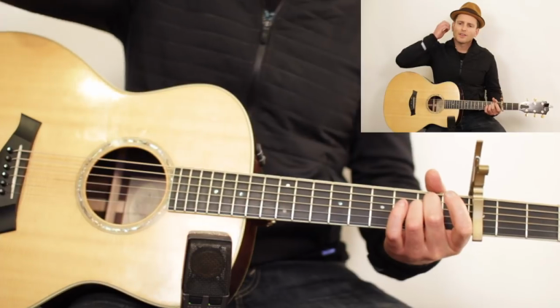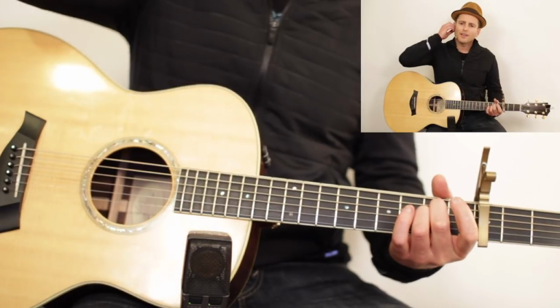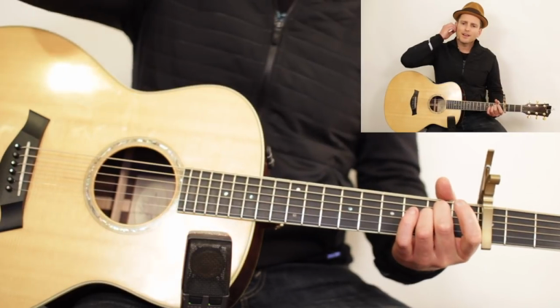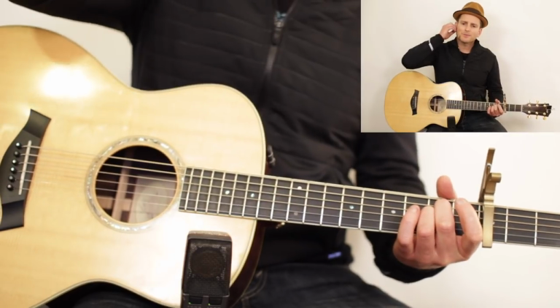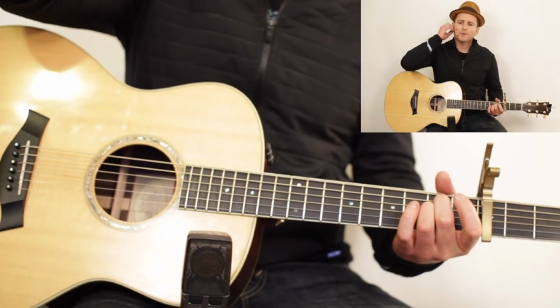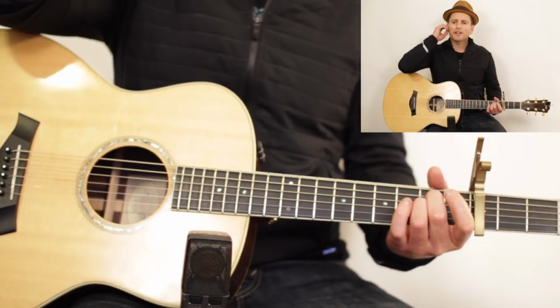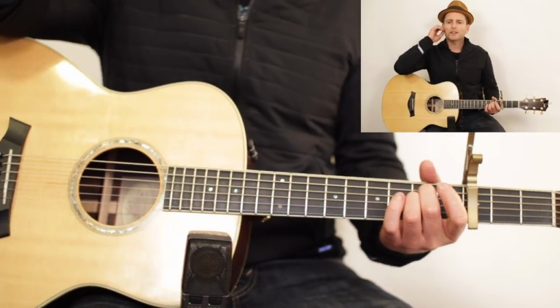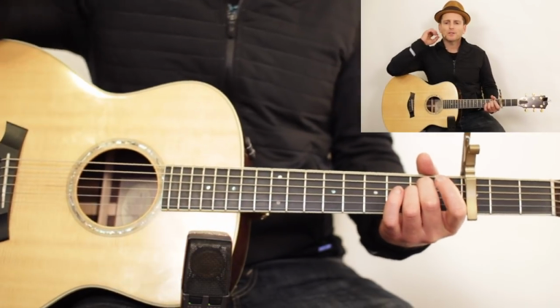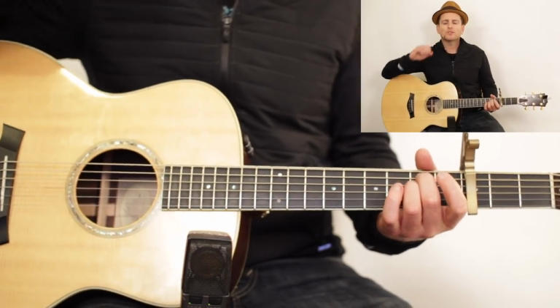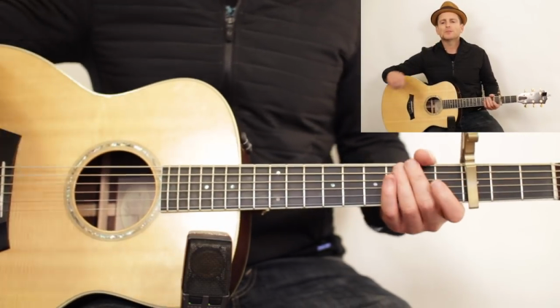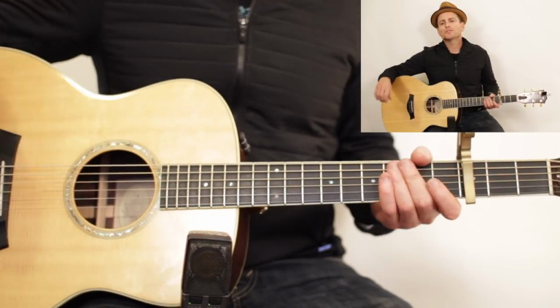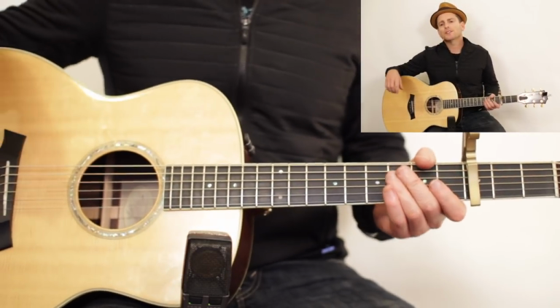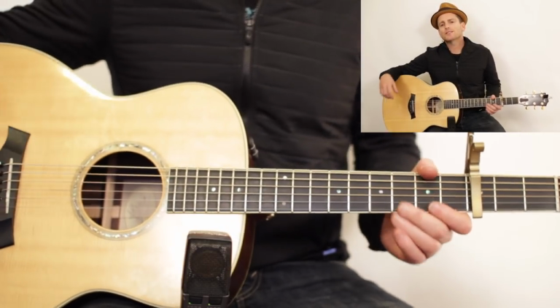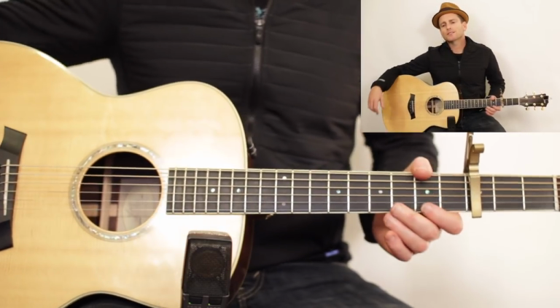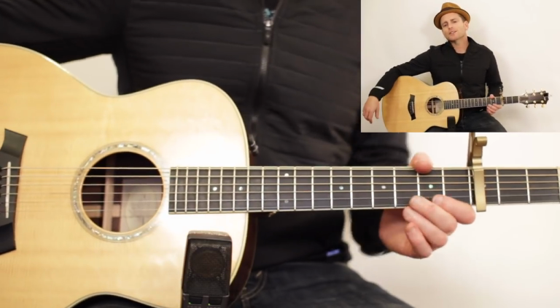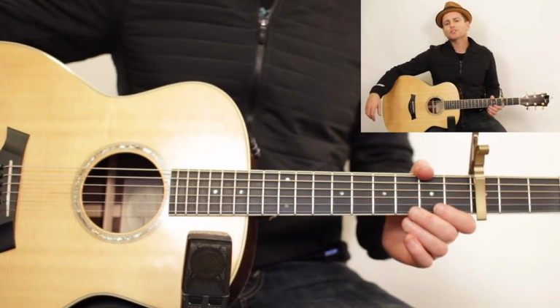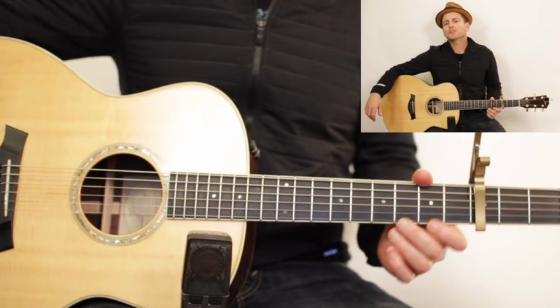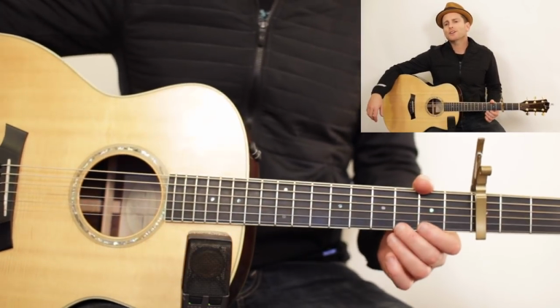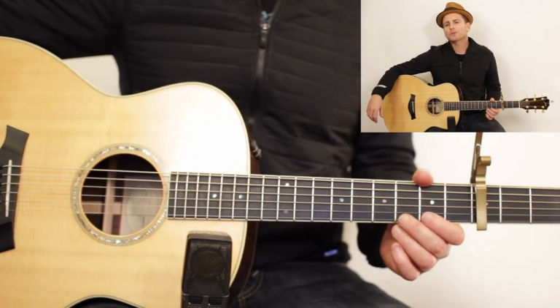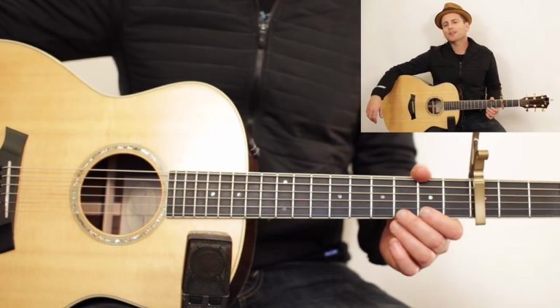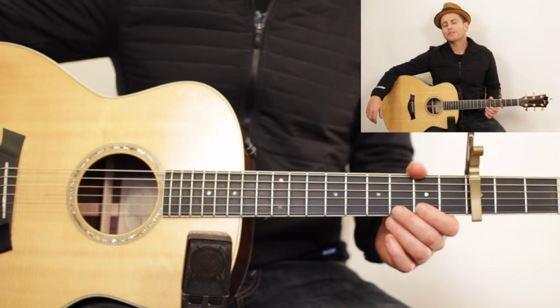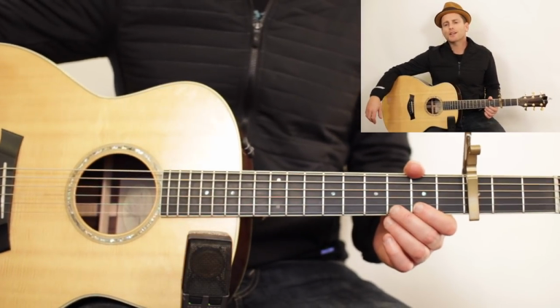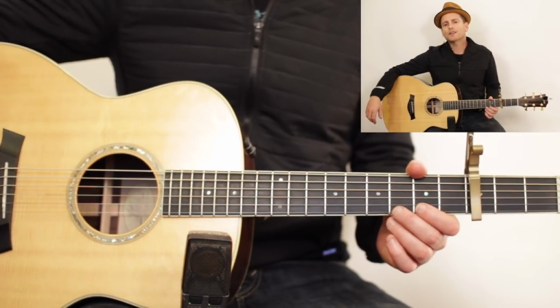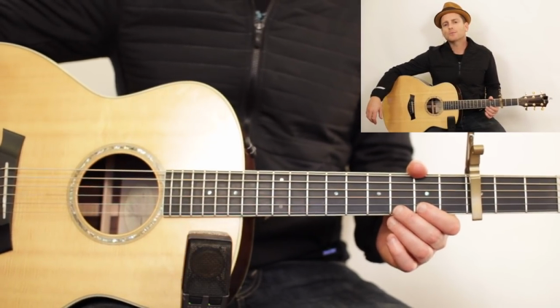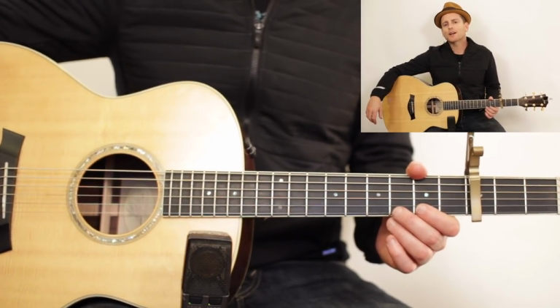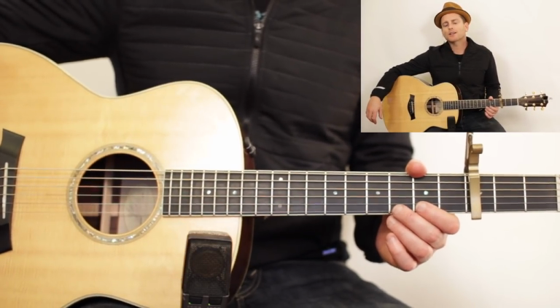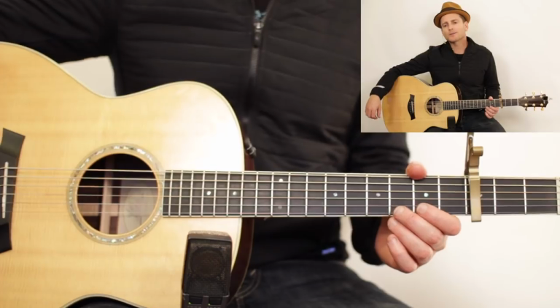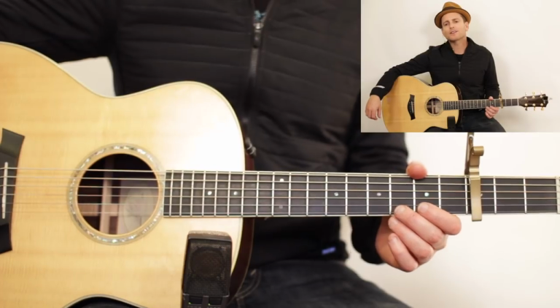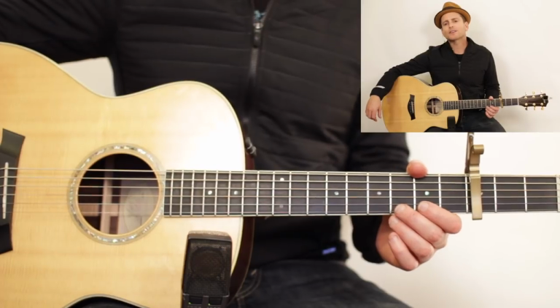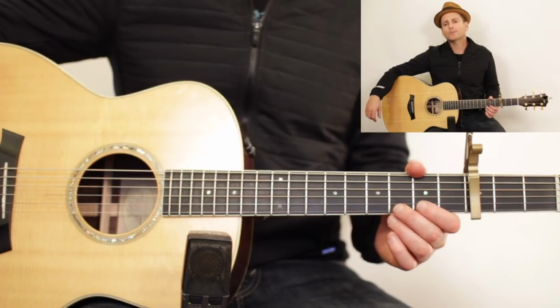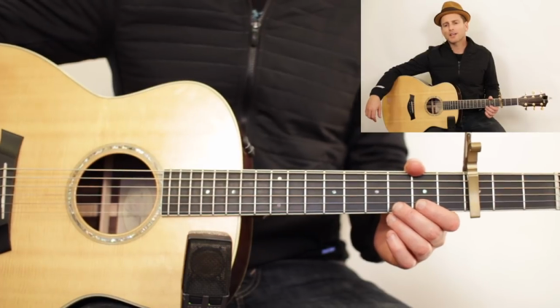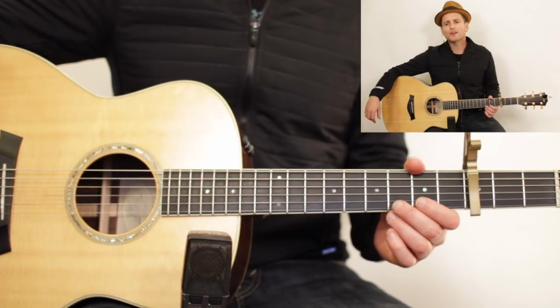Hey guys, Mike Feiner here with MGB Music Lessons. I'm going to show you how to play Havana by Camila Cabello.